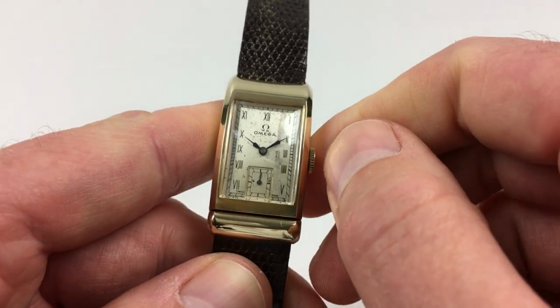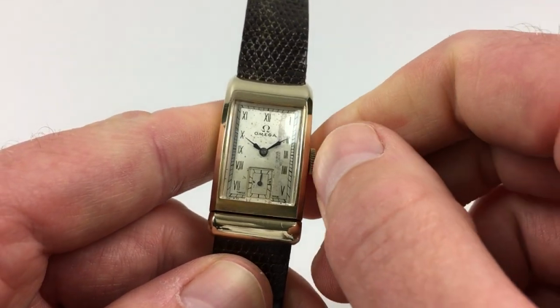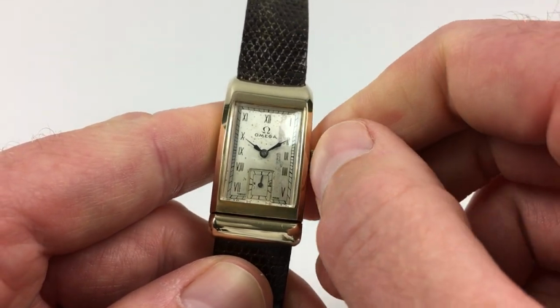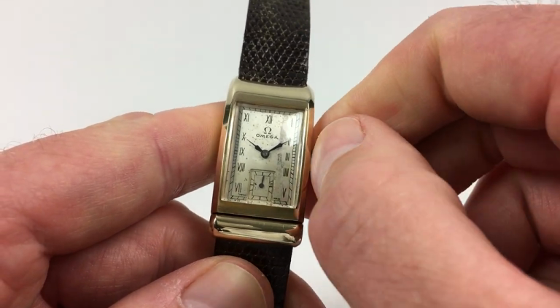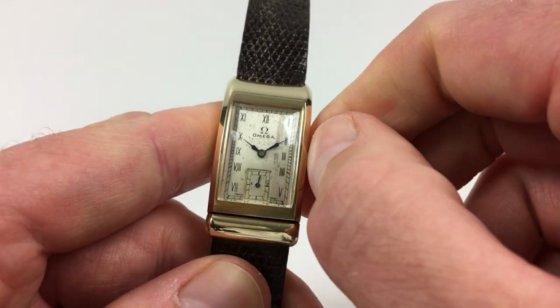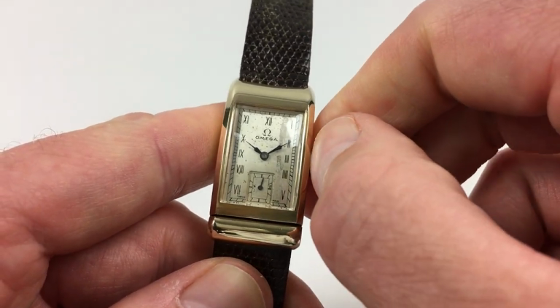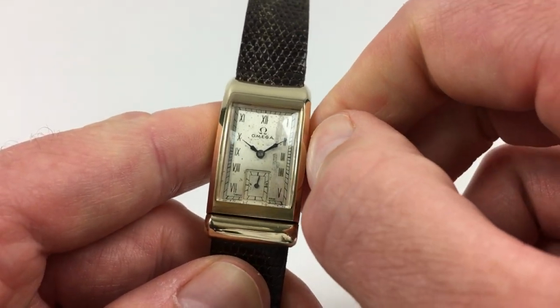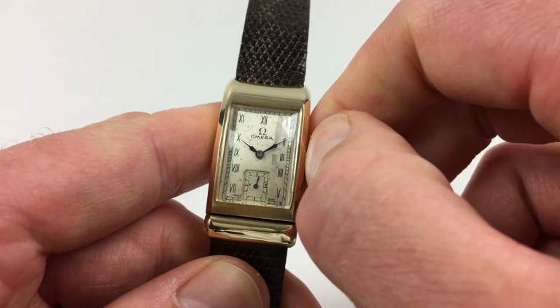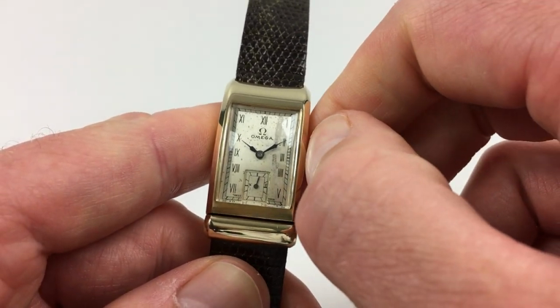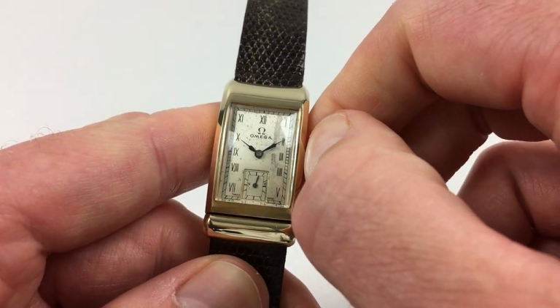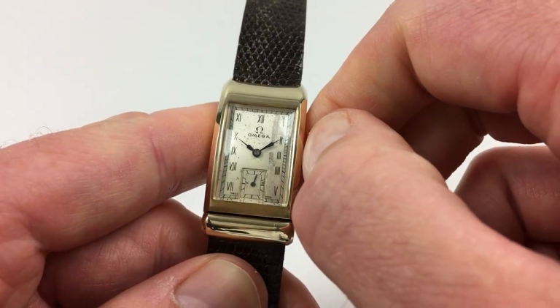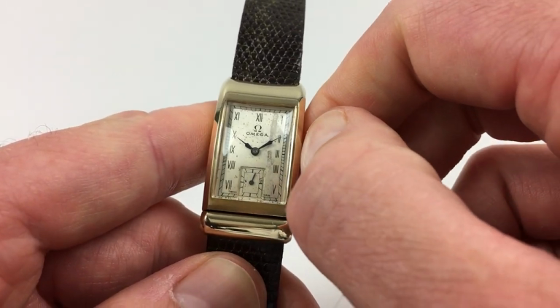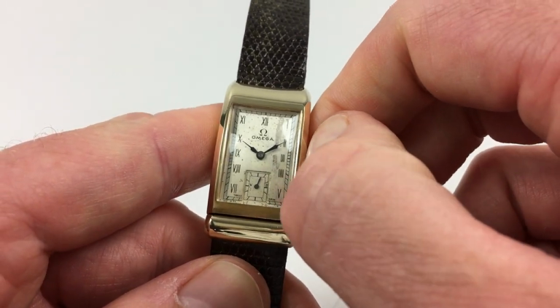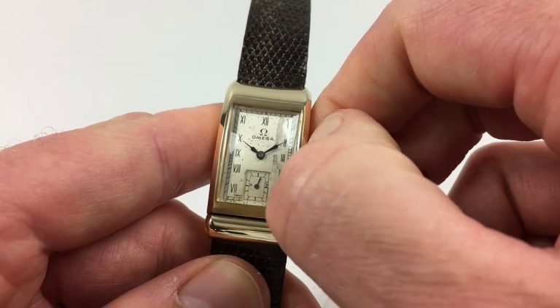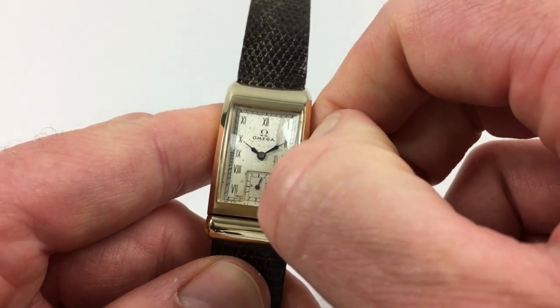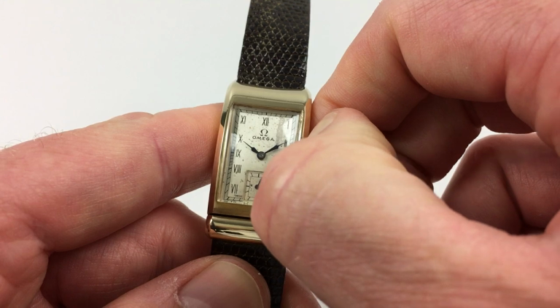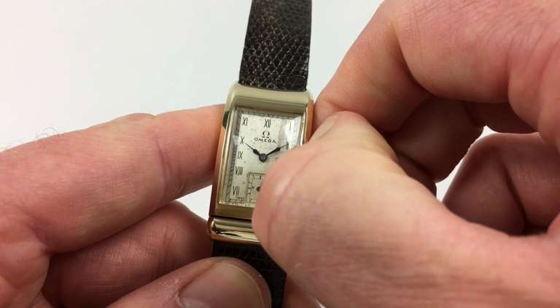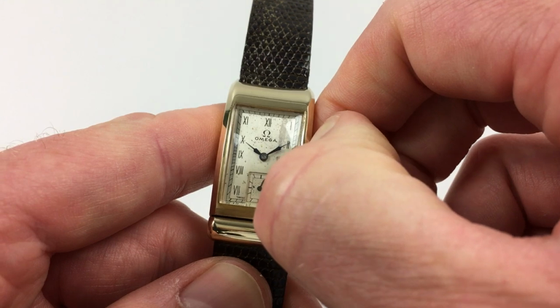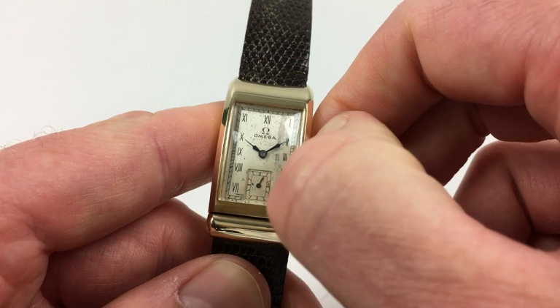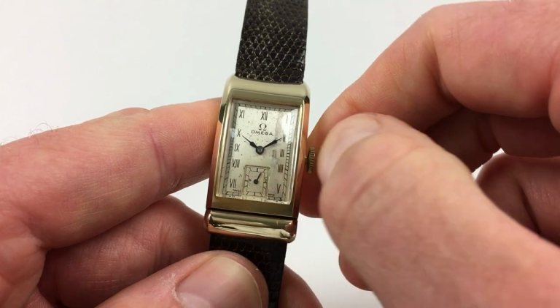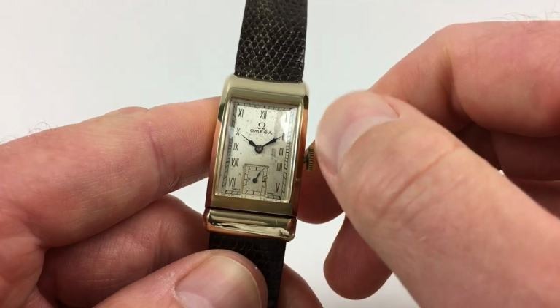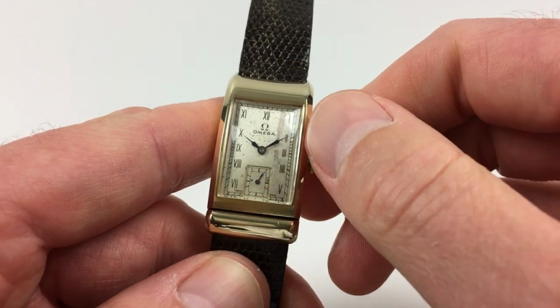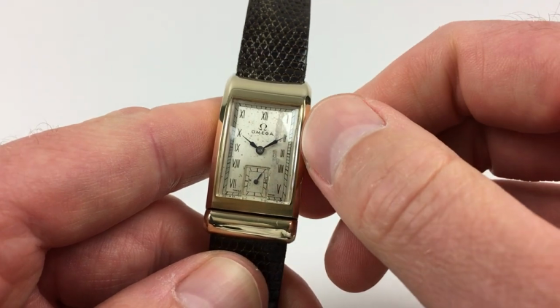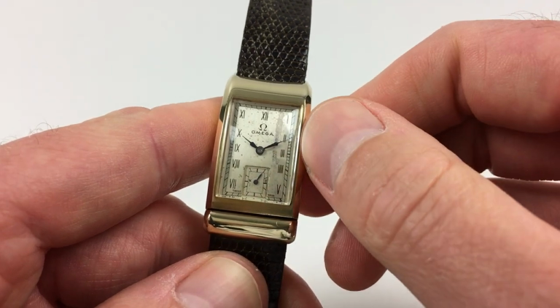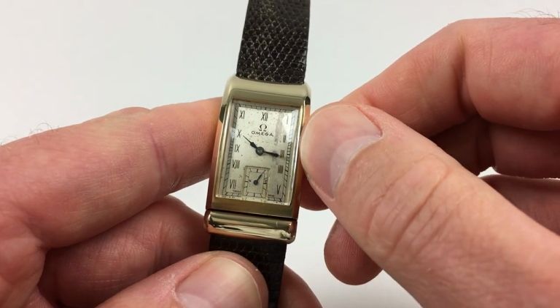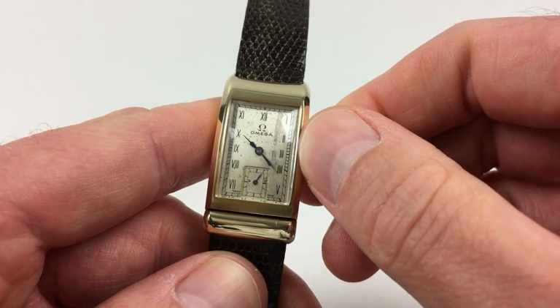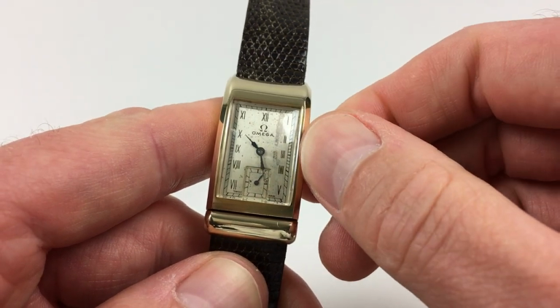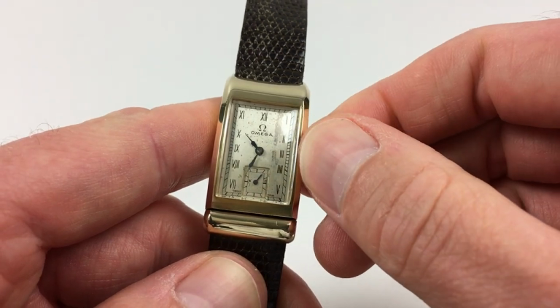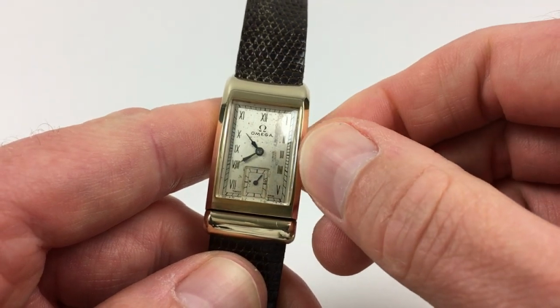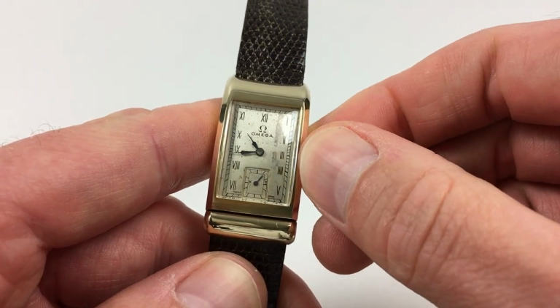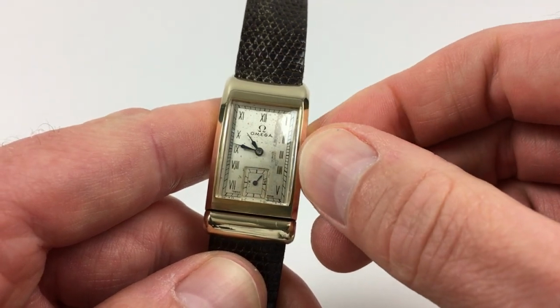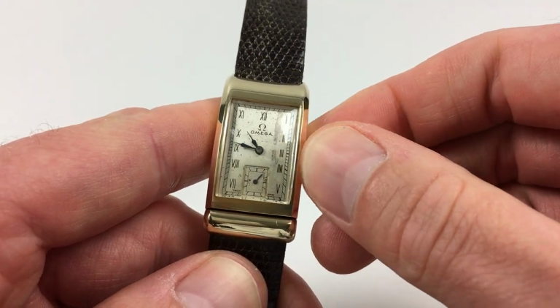Hand setting is adjusted in a normal manner, by pulling the crown out and turning the hands to the desired time.